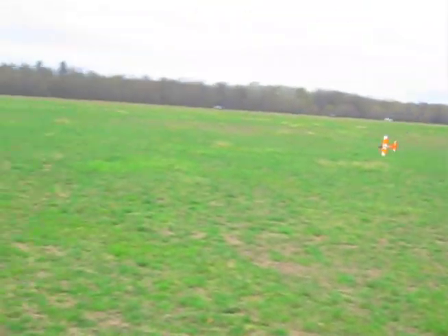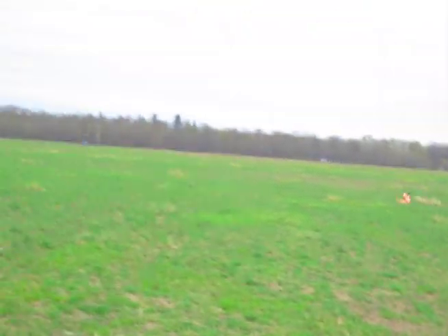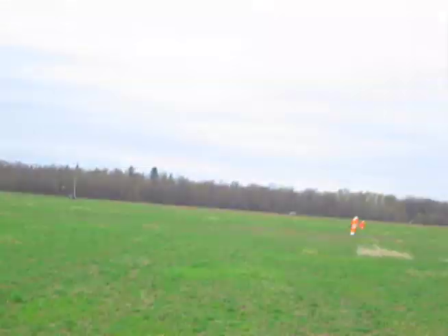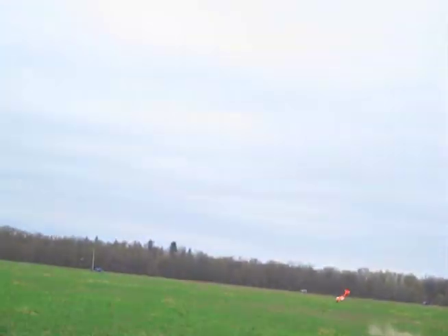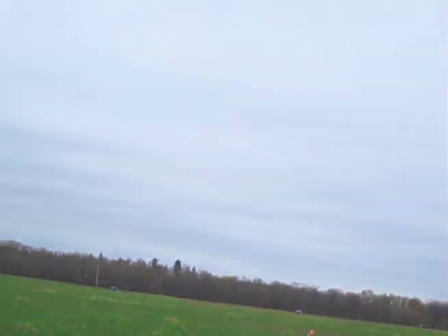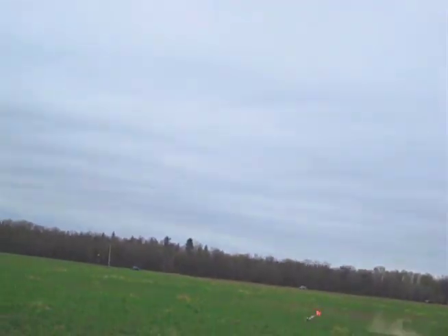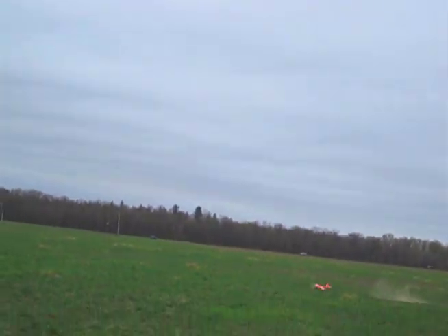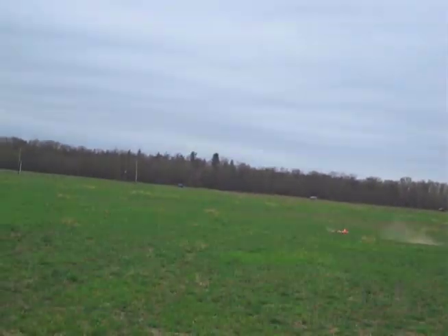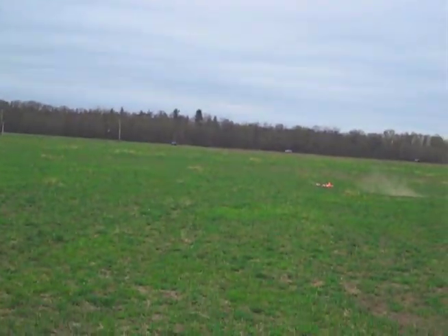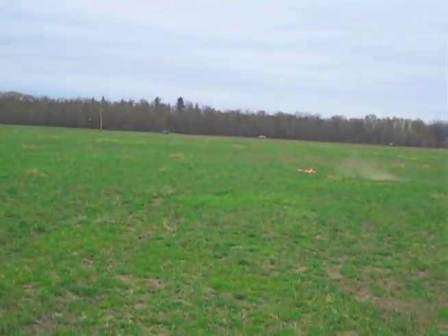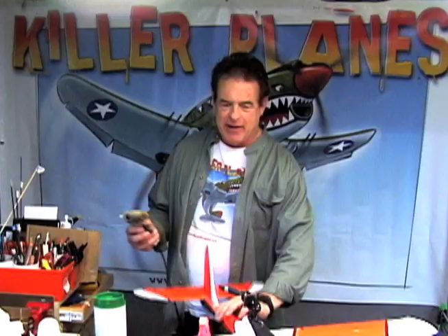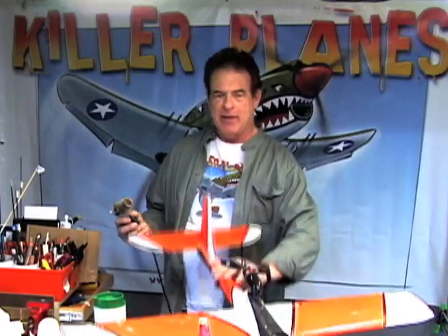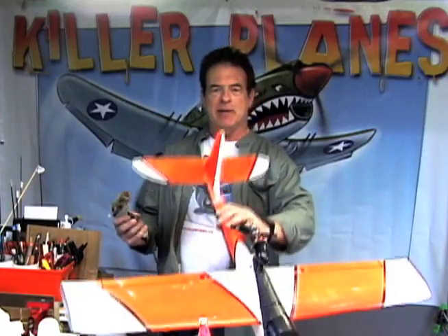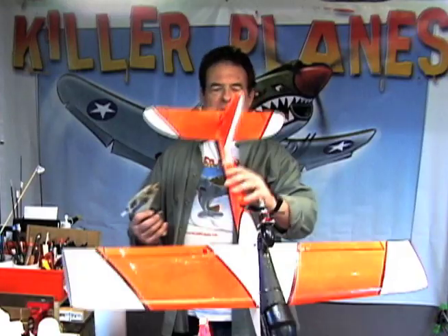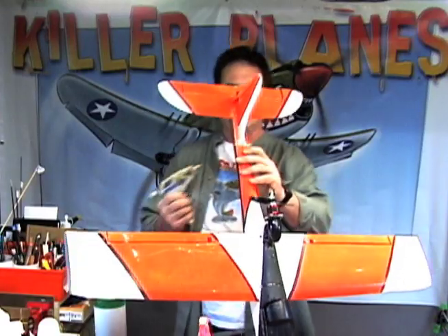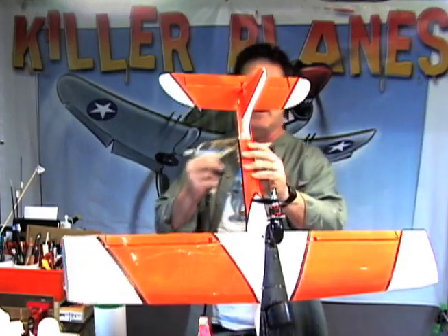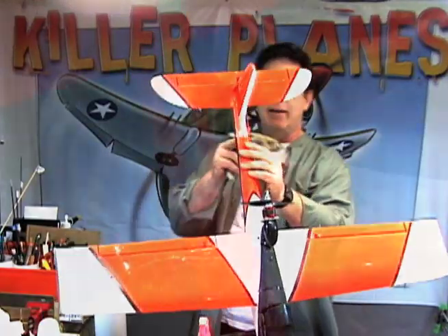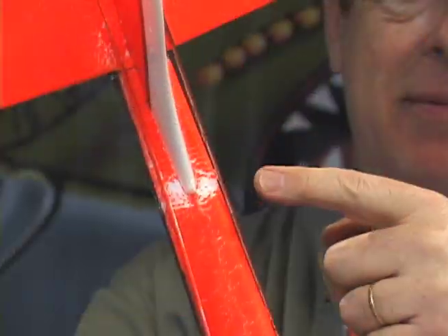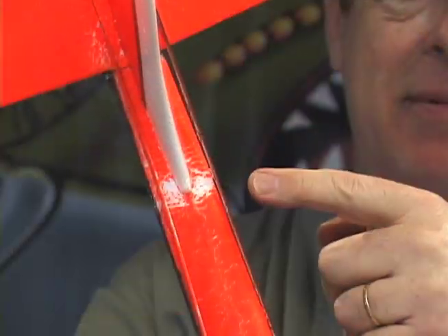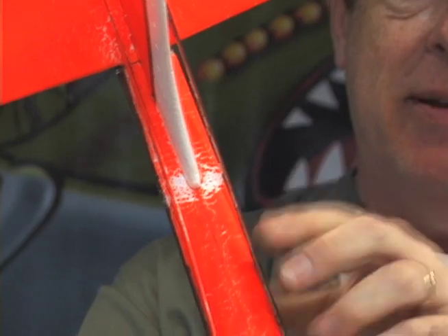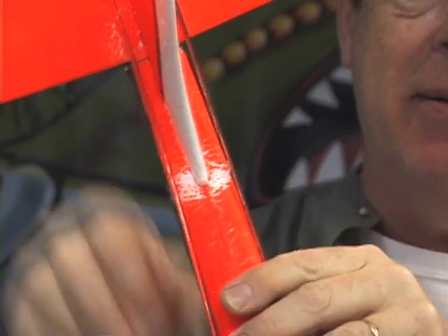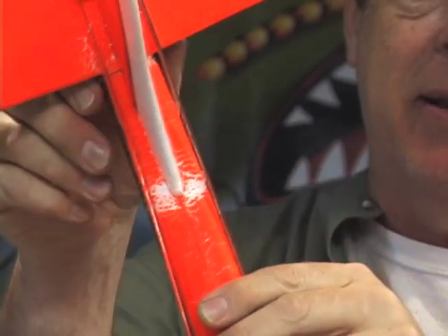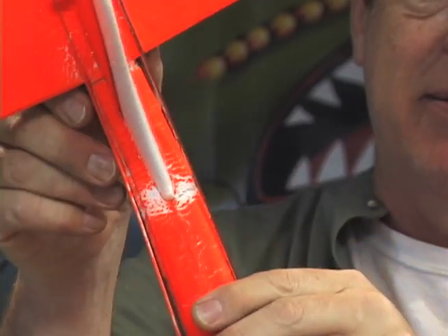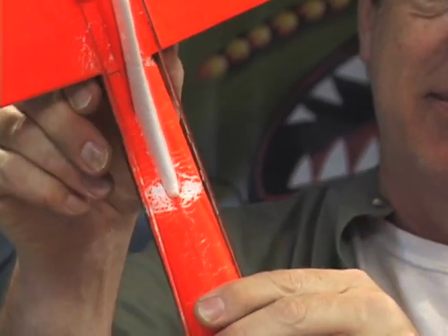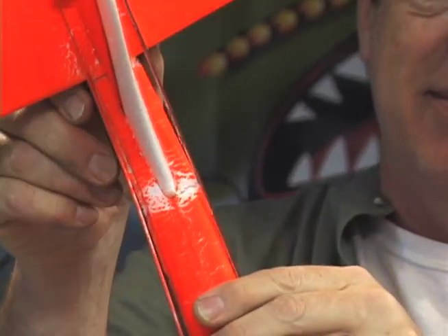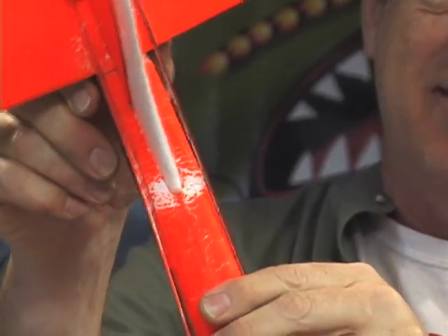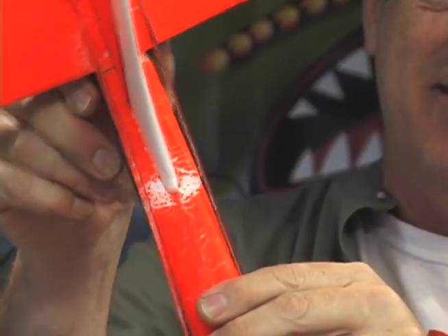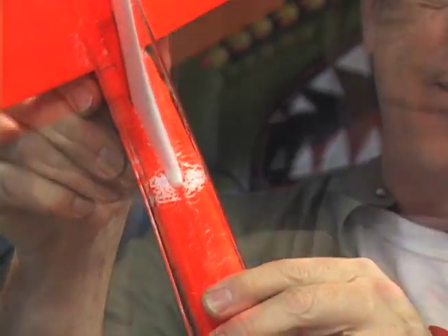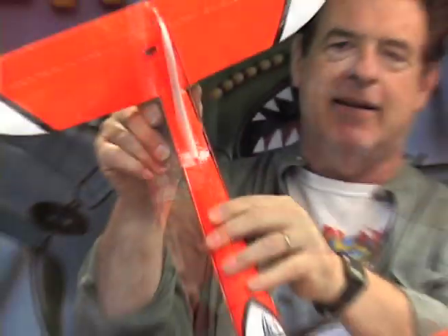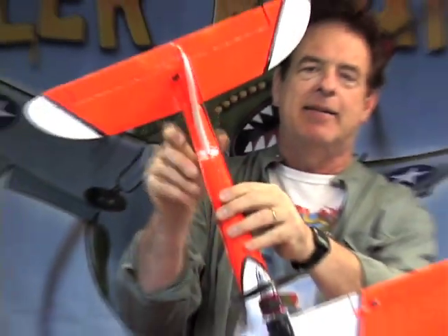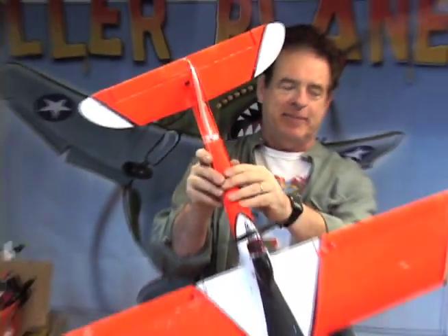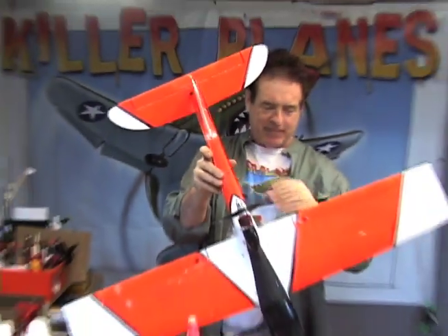That was a nice one, and it actually cracked the tail right here. I'll hold it up so you can see it — see that? Cracked the tail. I'm so bummed.